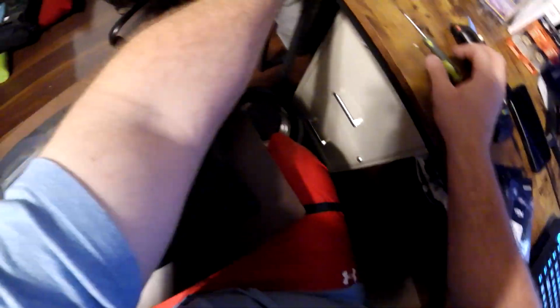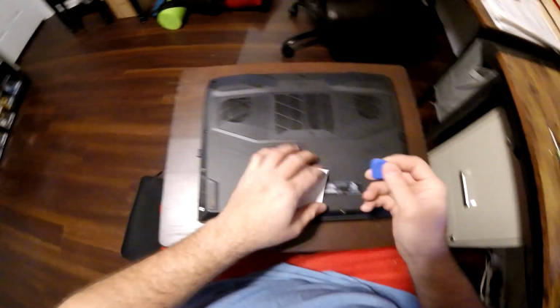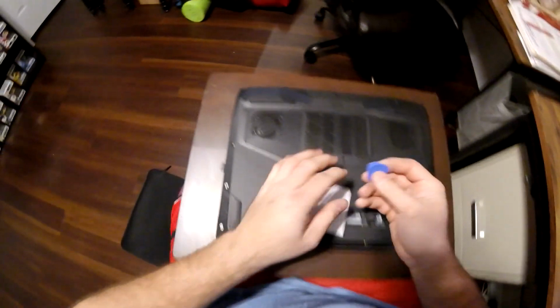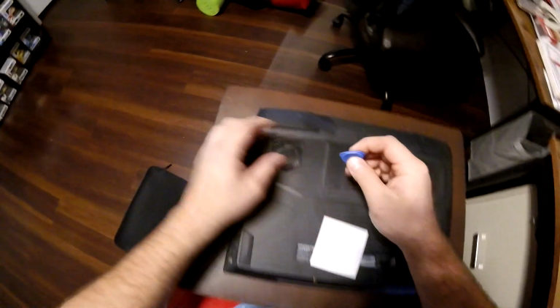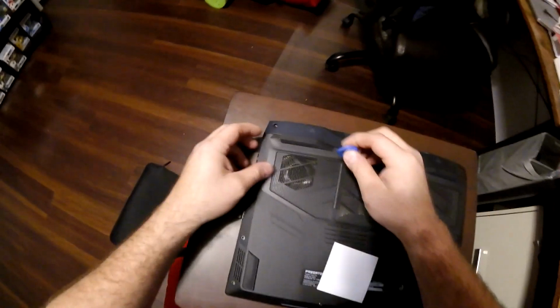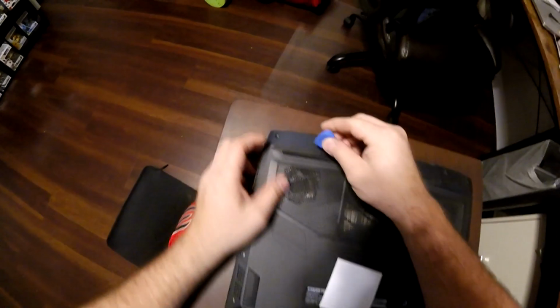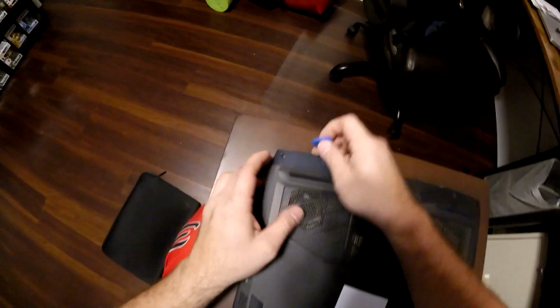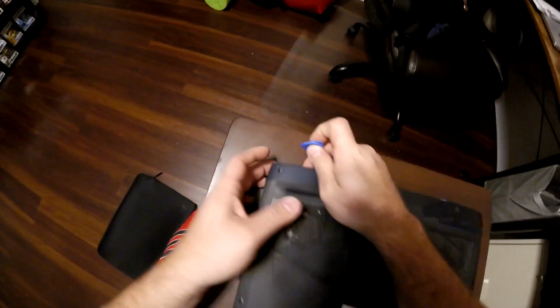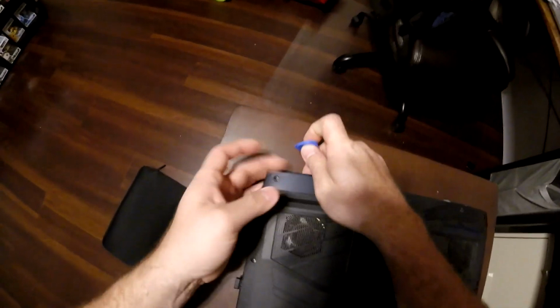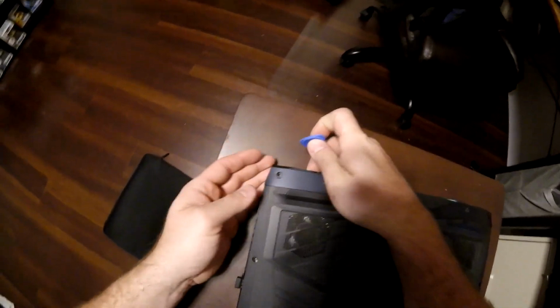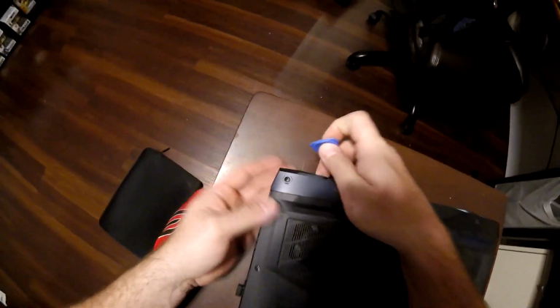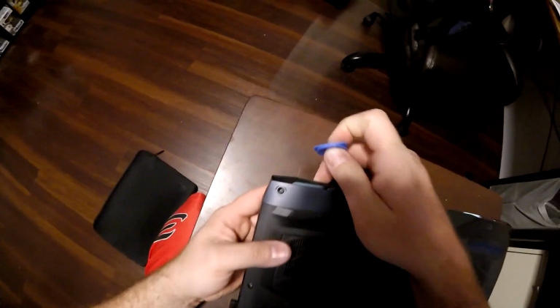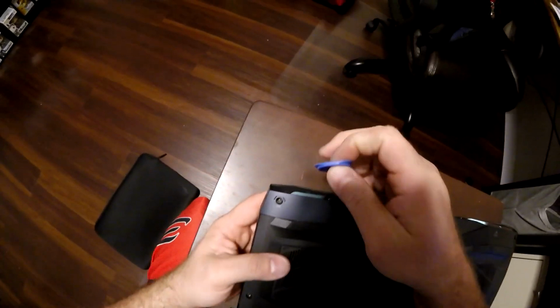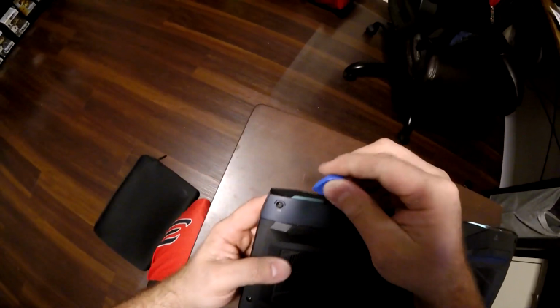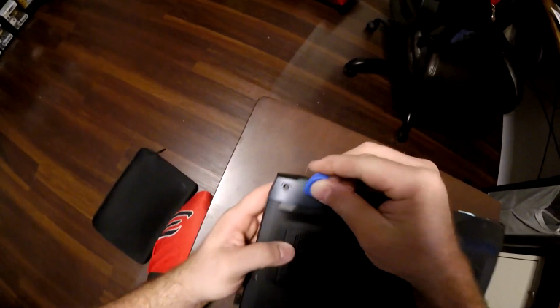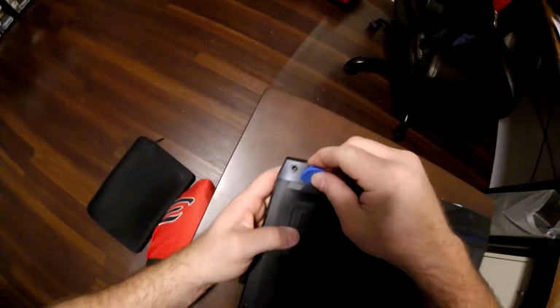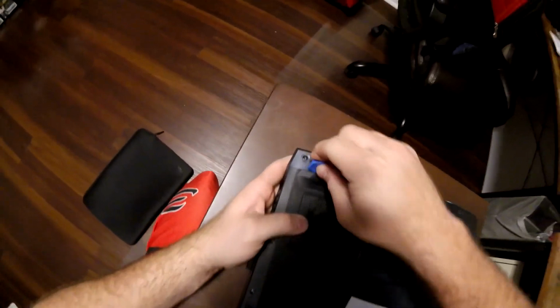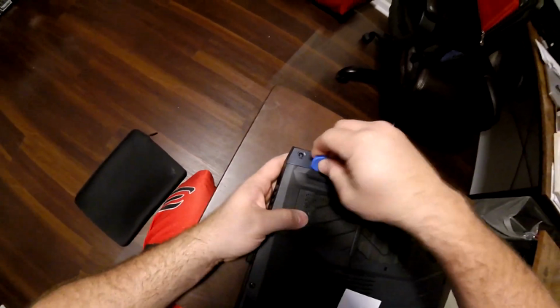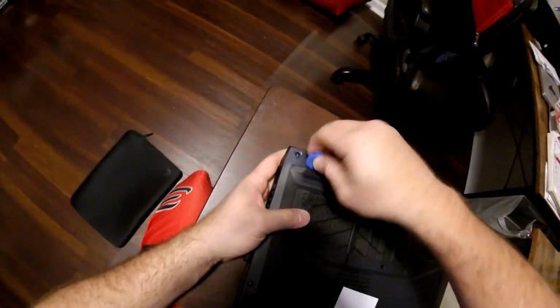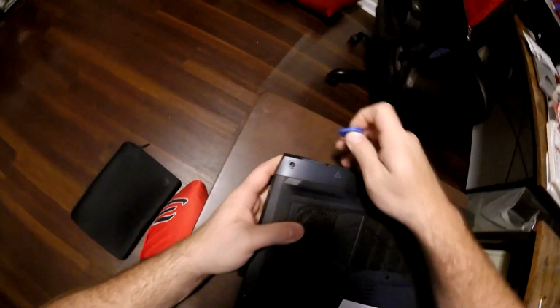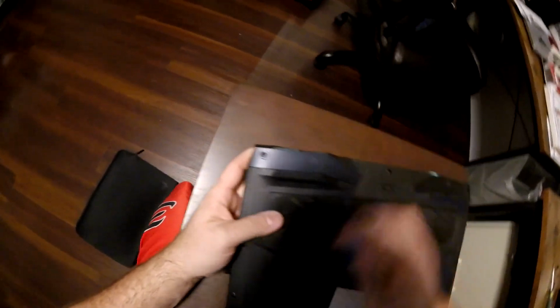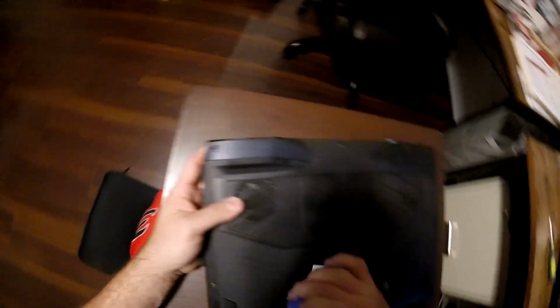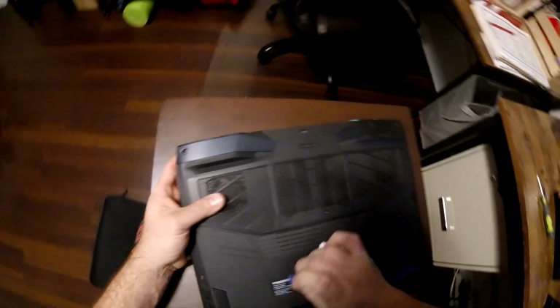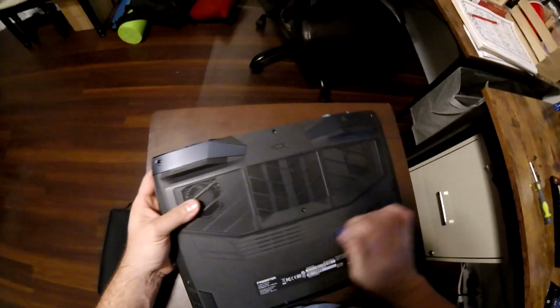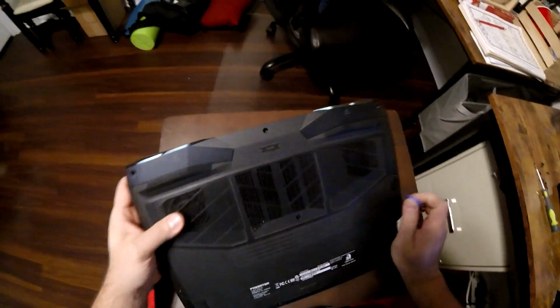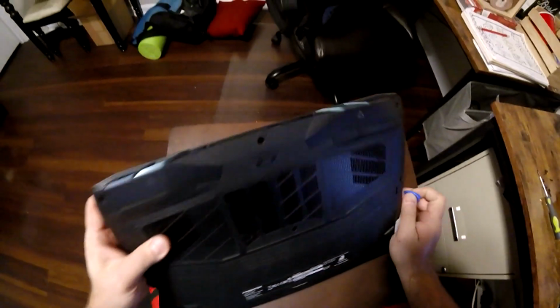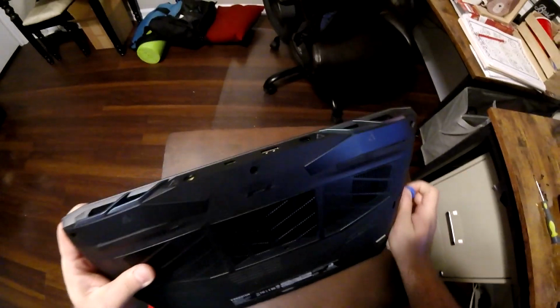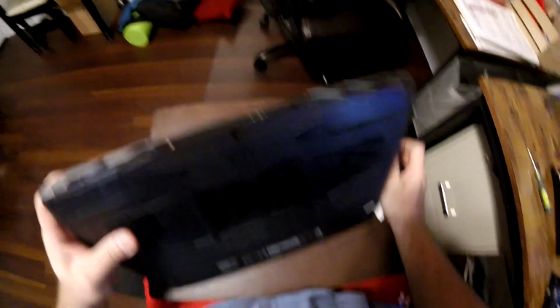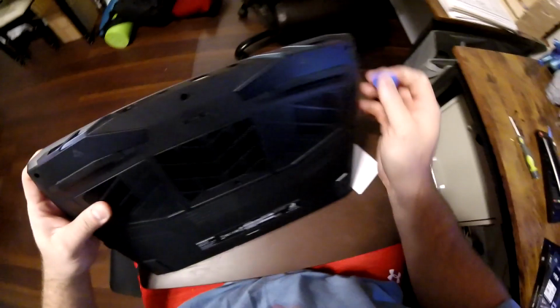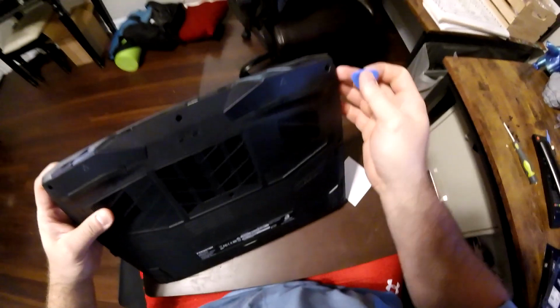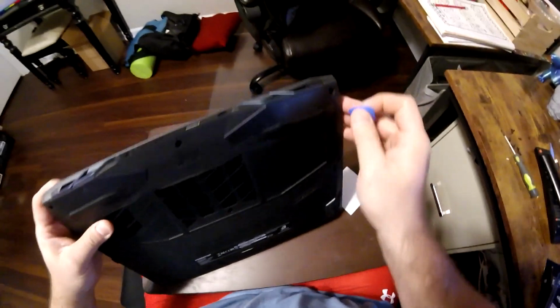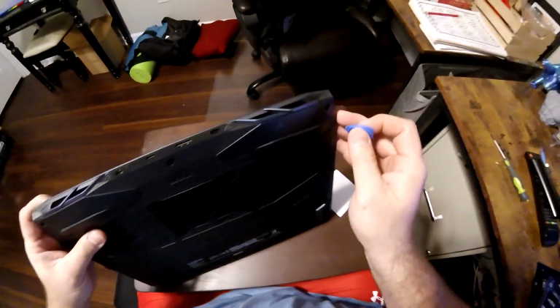I'm going to take my little panel tool here and see if I can work it open.